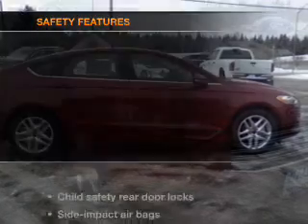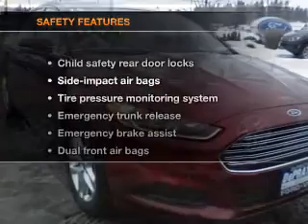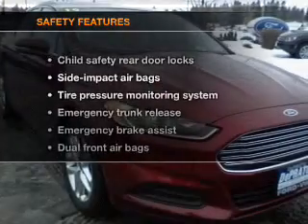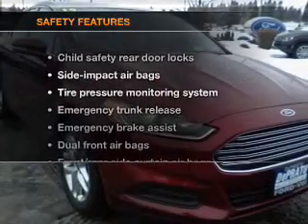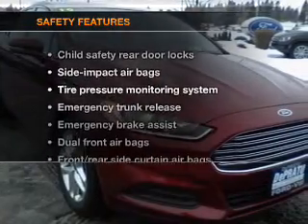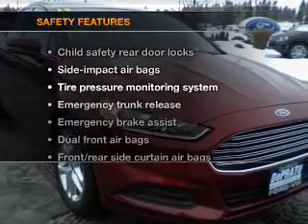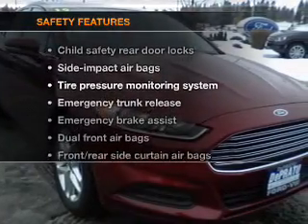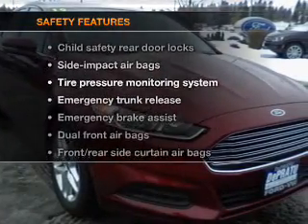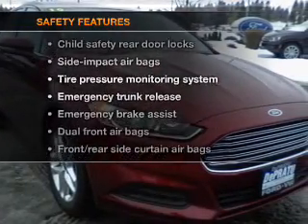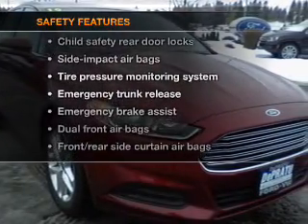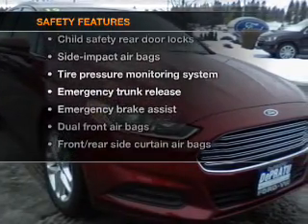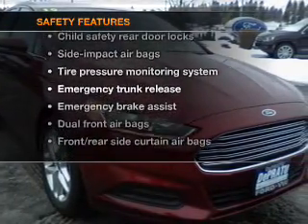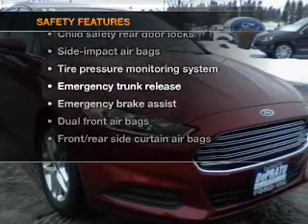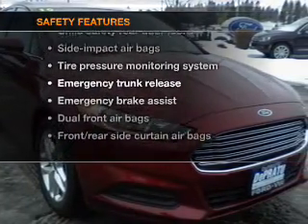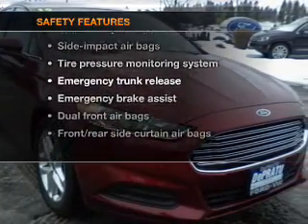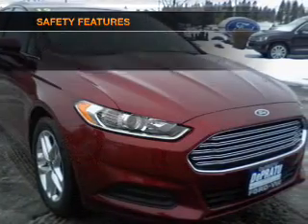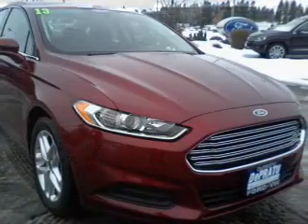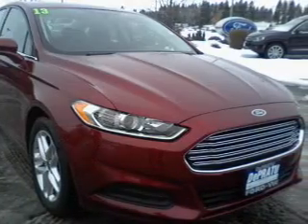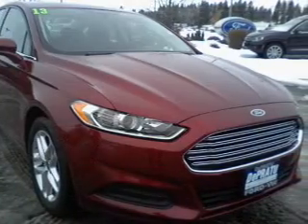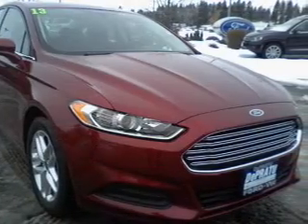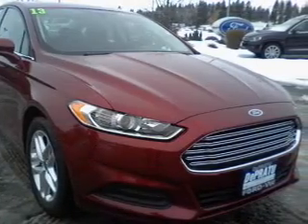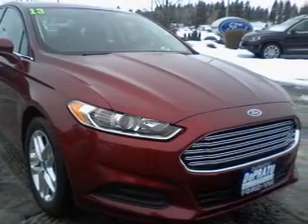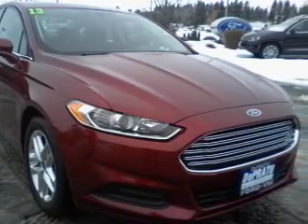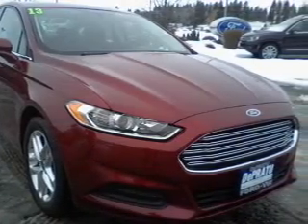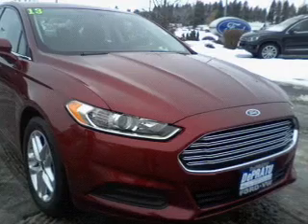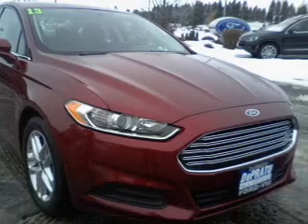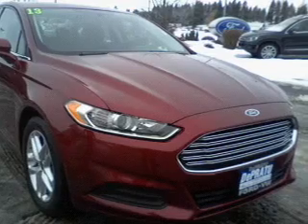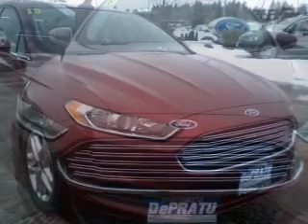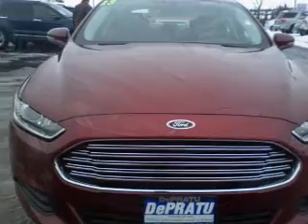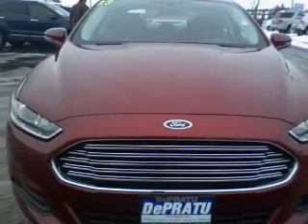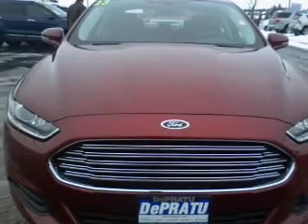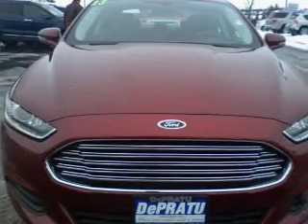And for your peace of mind, the following safety equipment is included: traction control, low tire pressure warning.